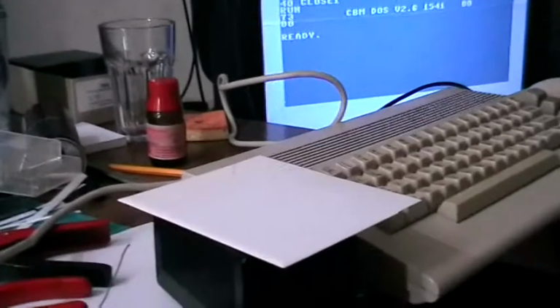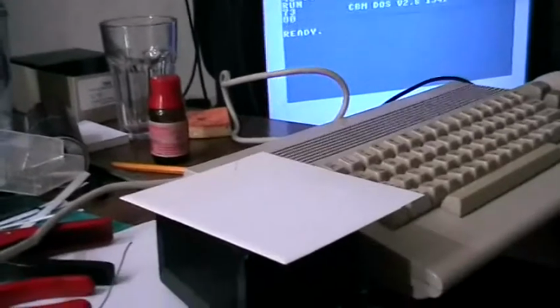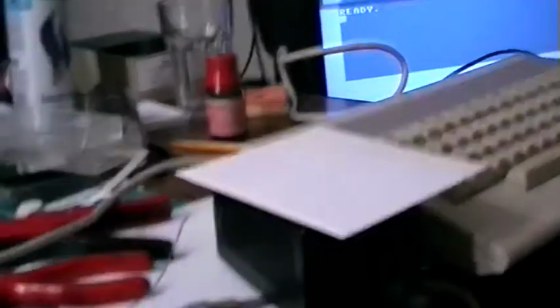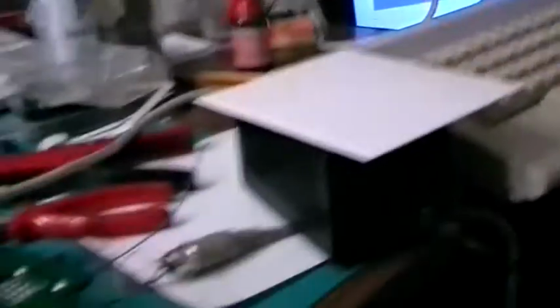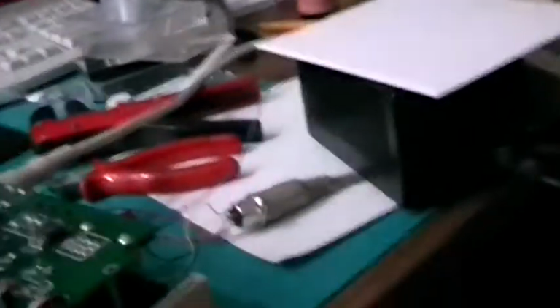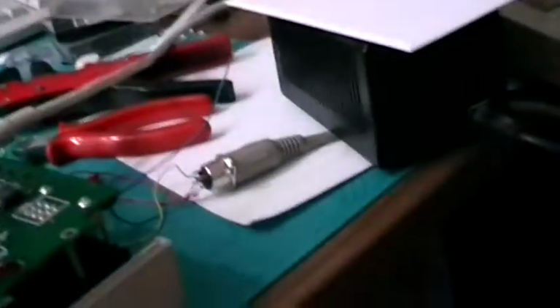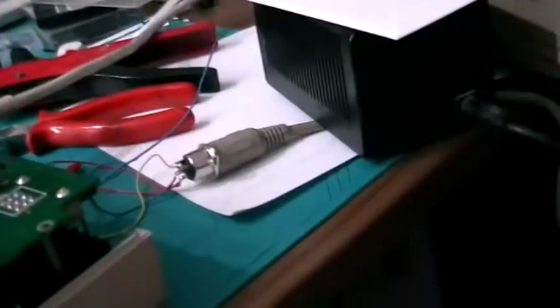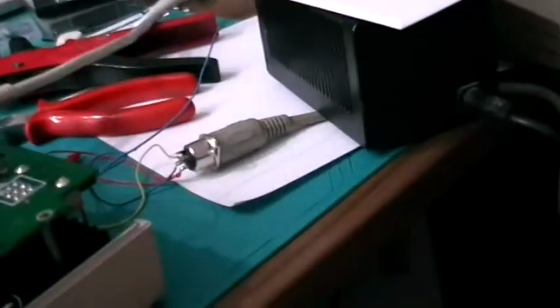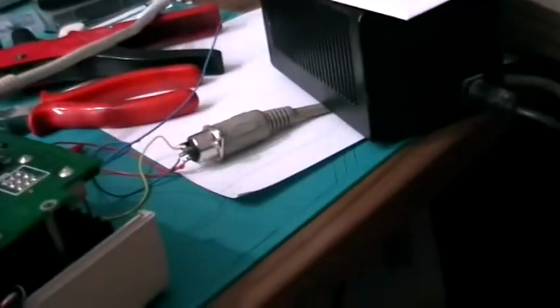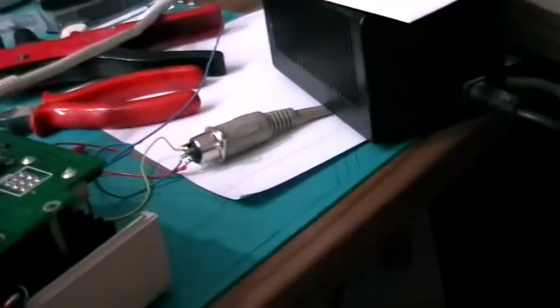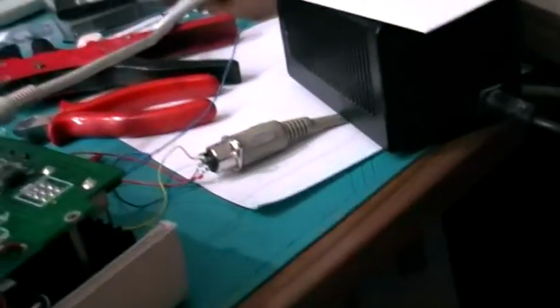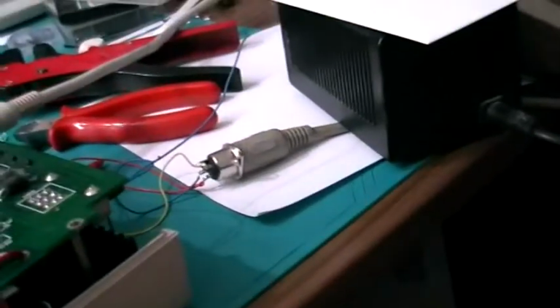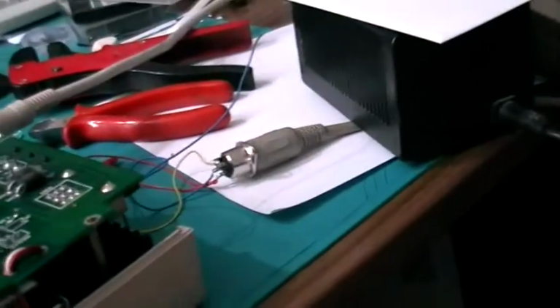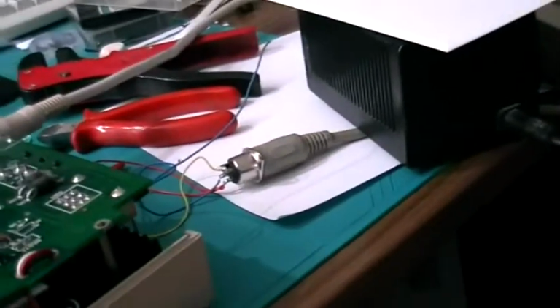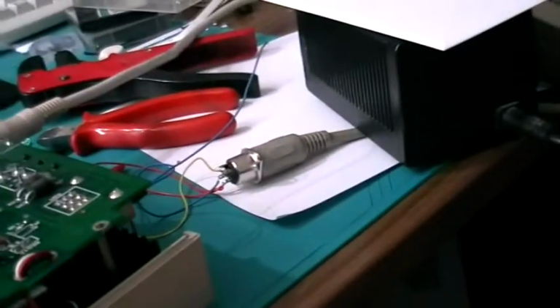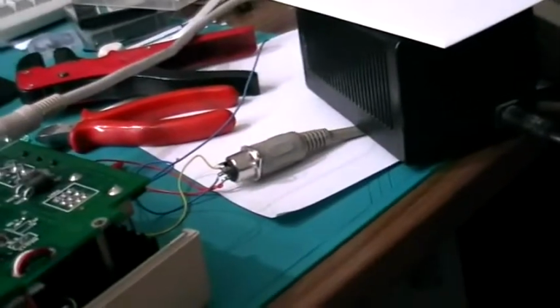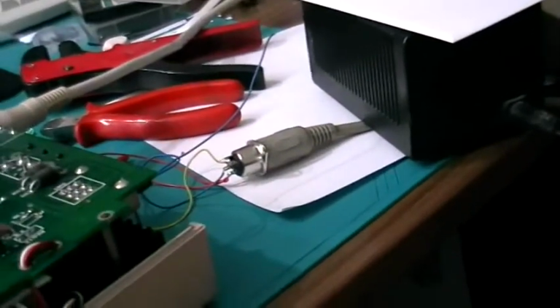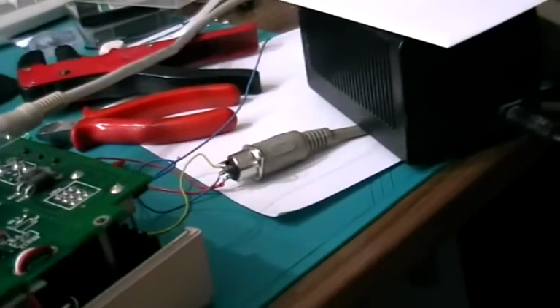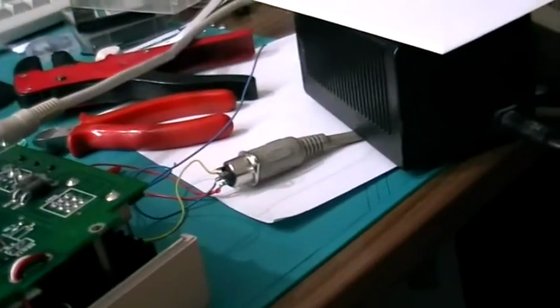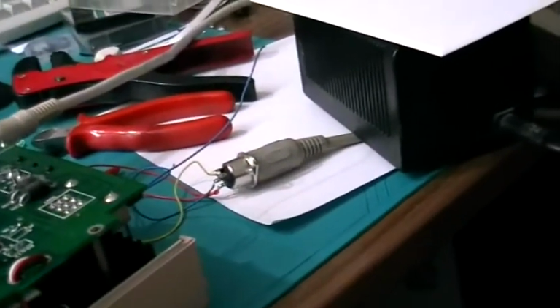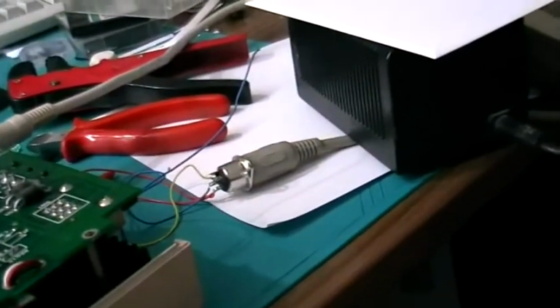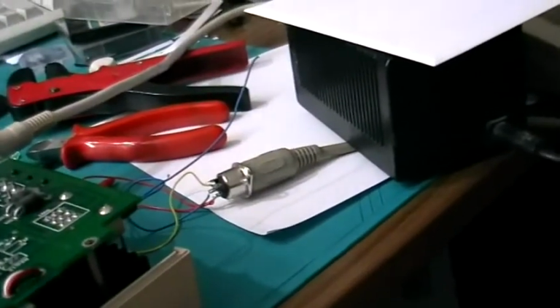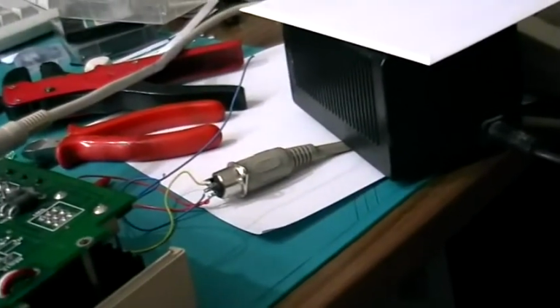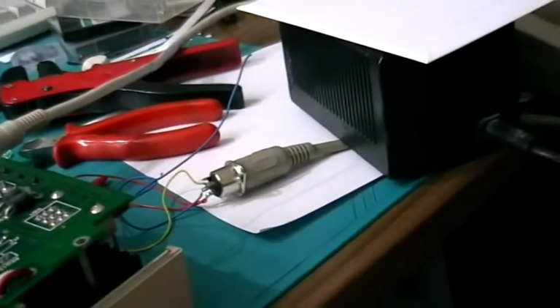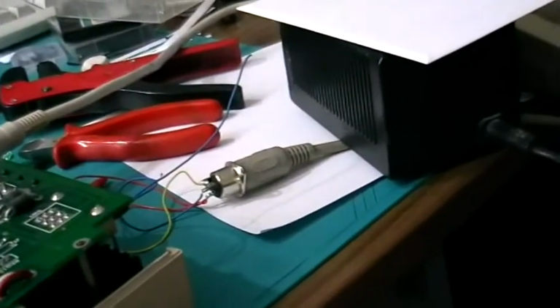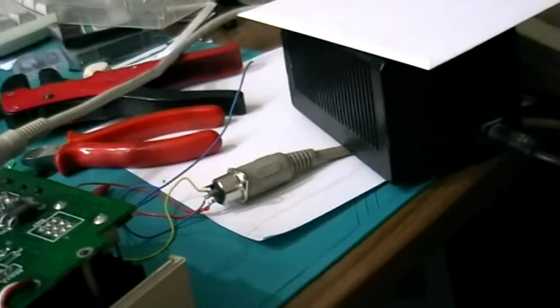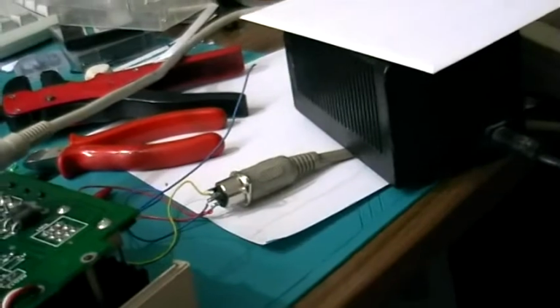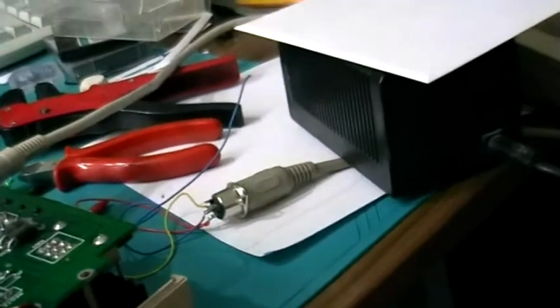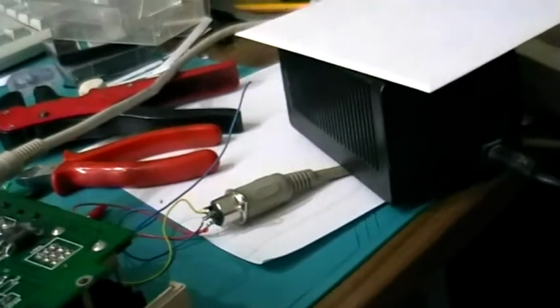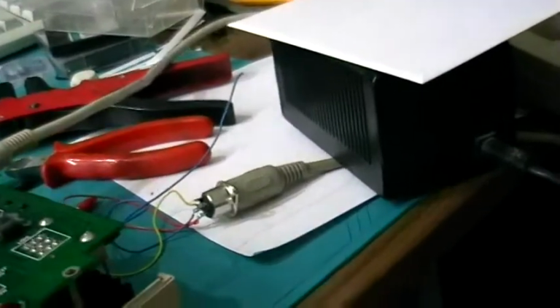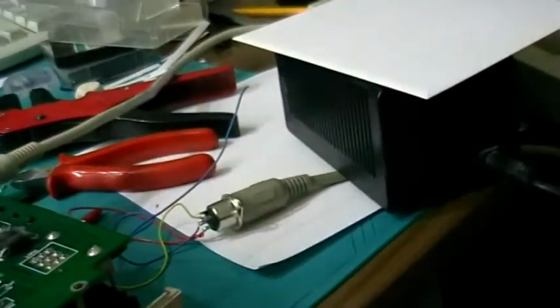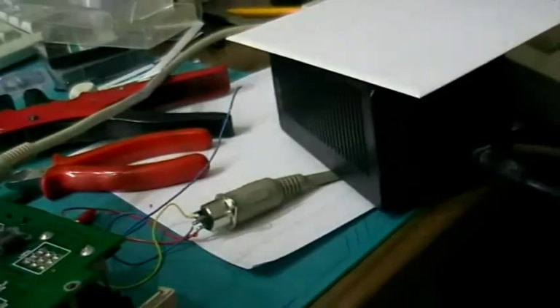That's my power supply mod for the Blue Chip drive. Thanks for watching.